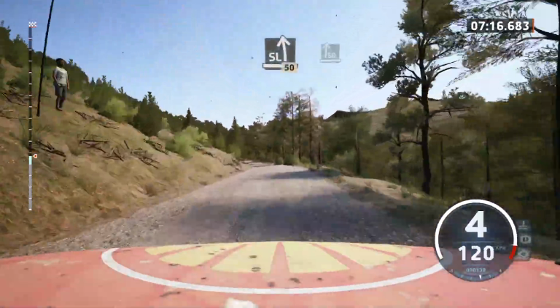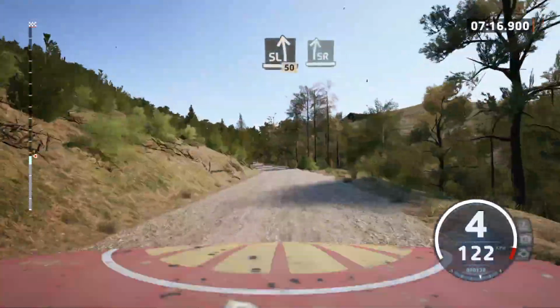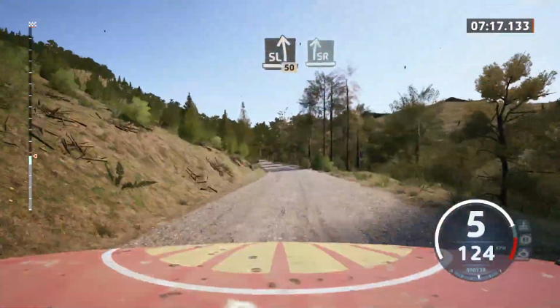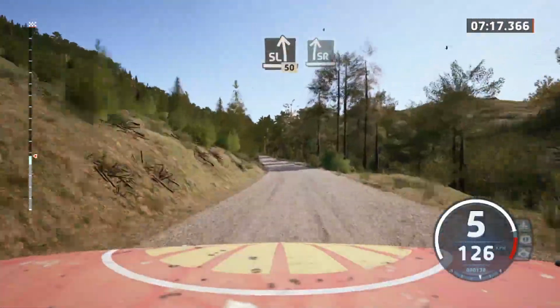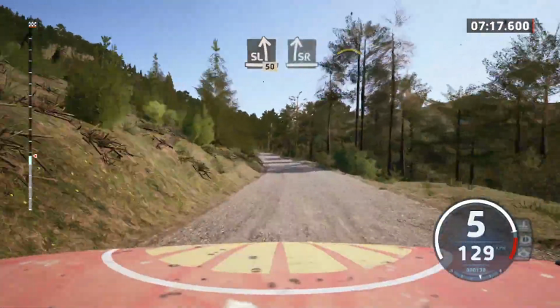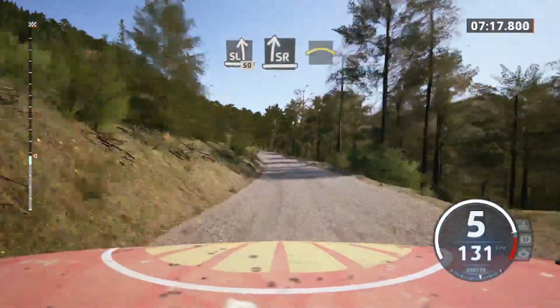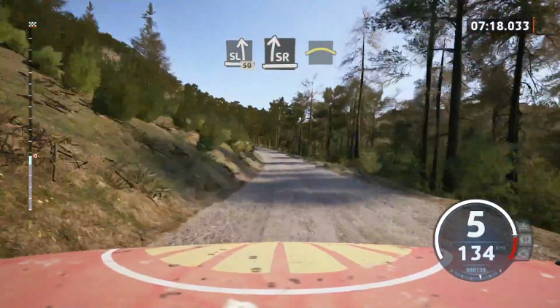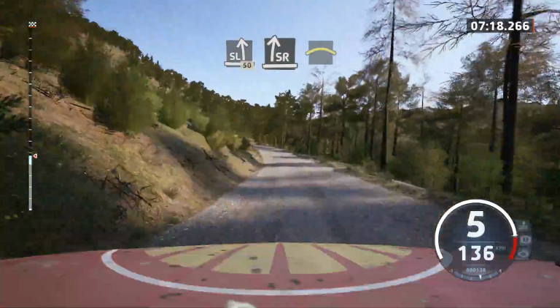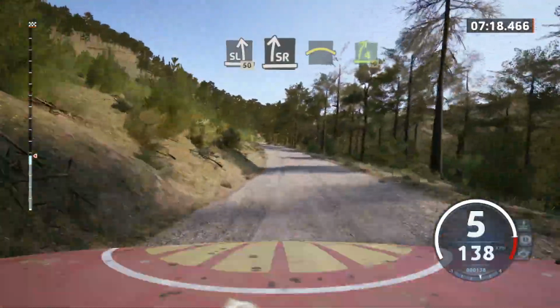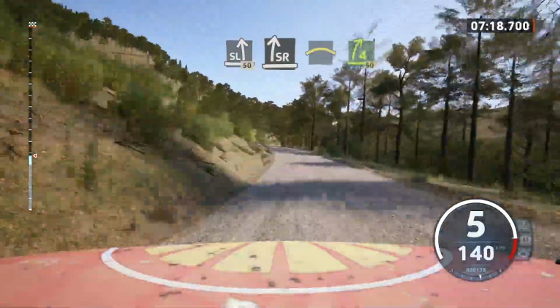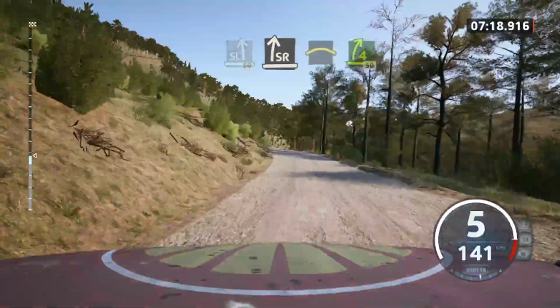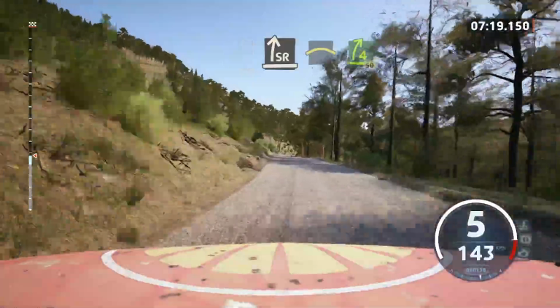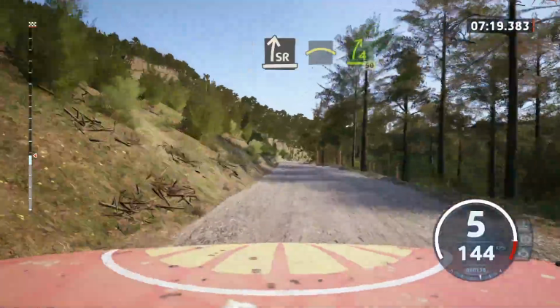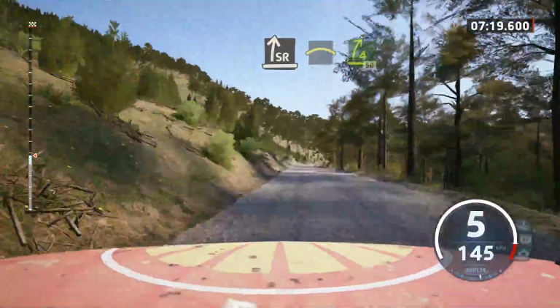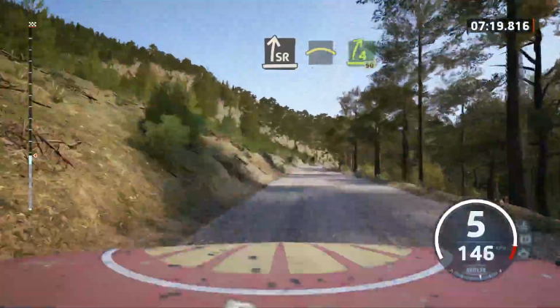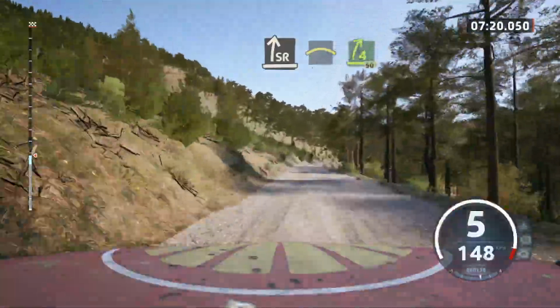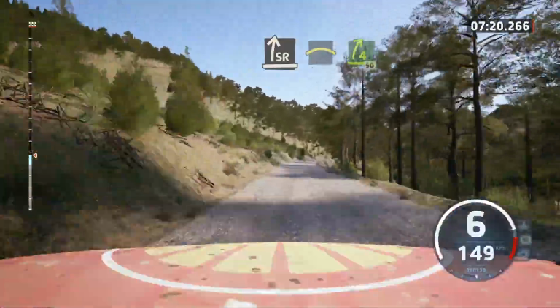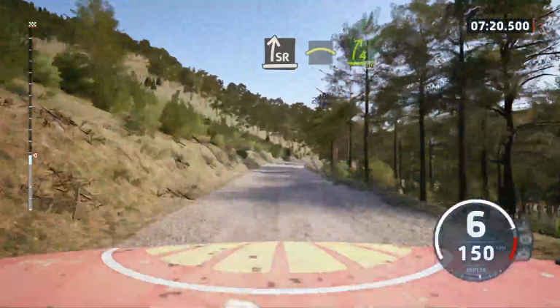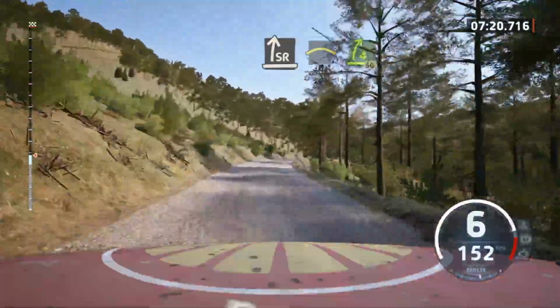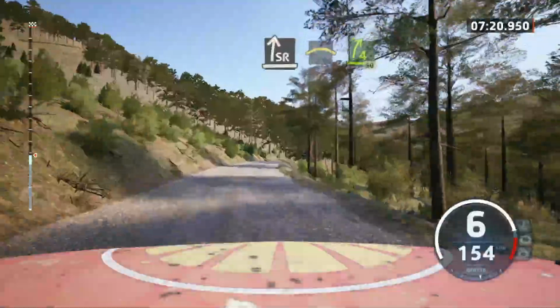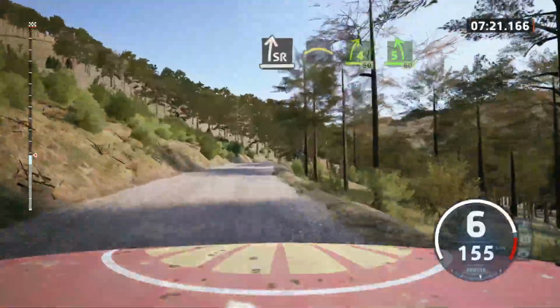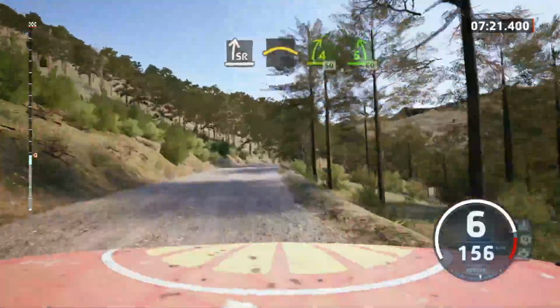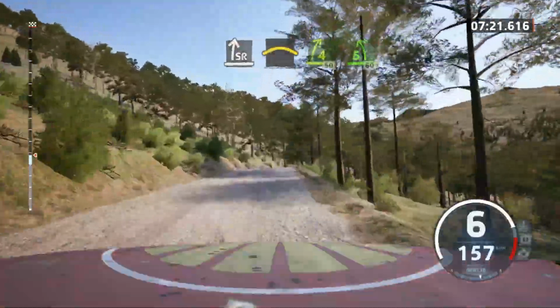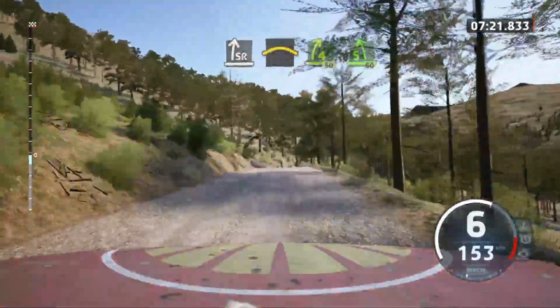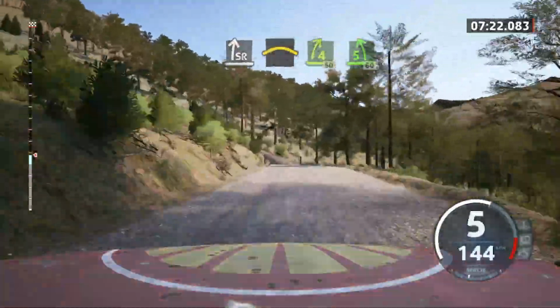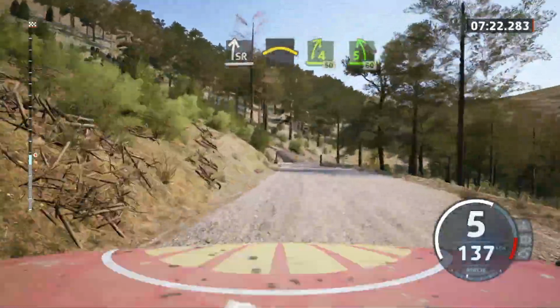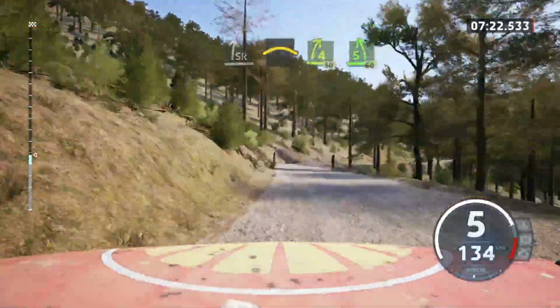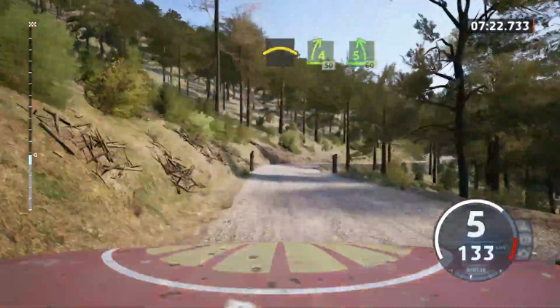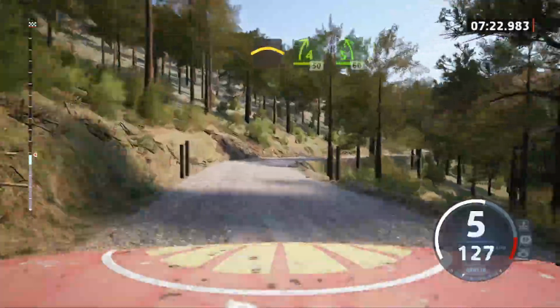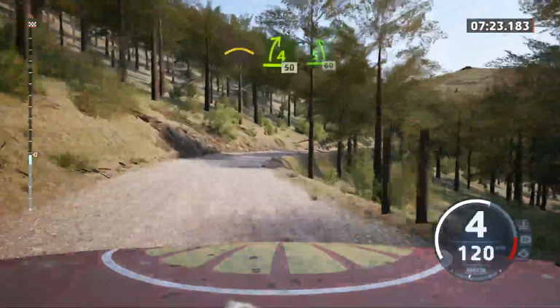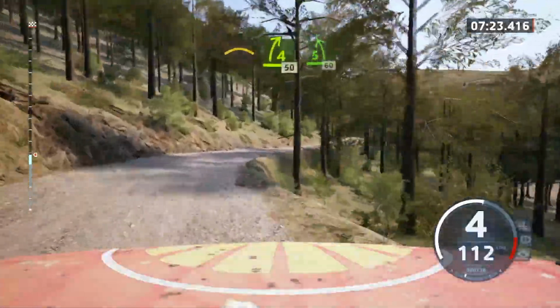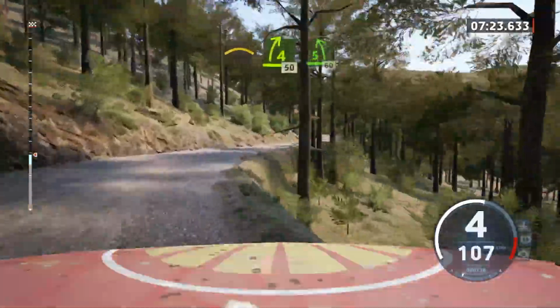Slowing, slight right, and left over crest. Into 4 right, keep in, 50. 5 left, 60.